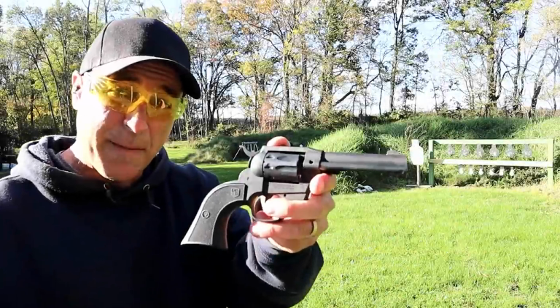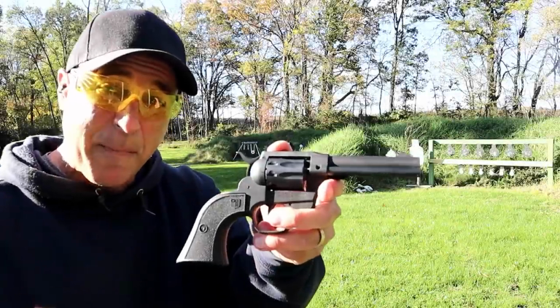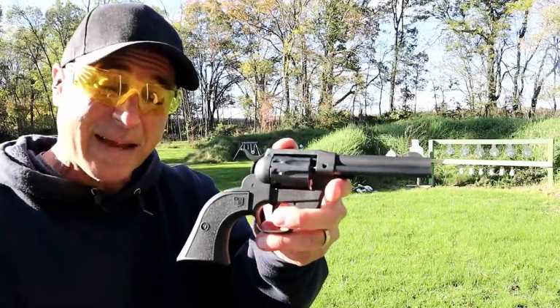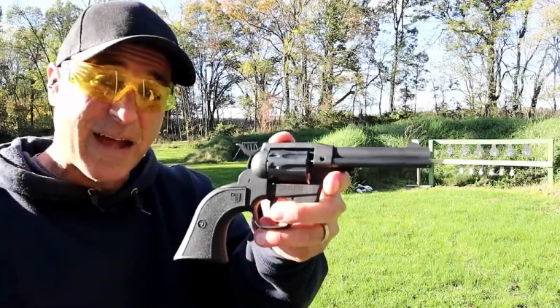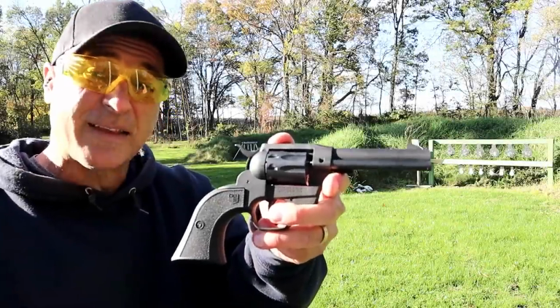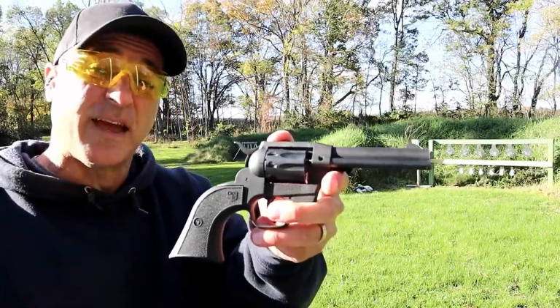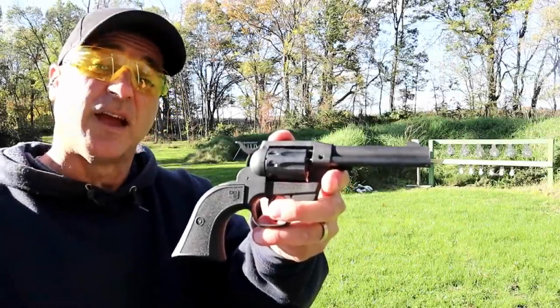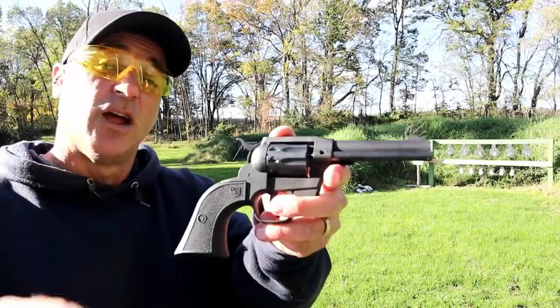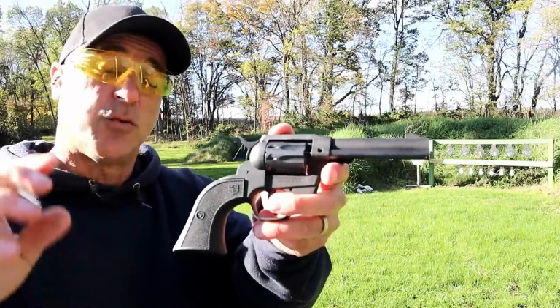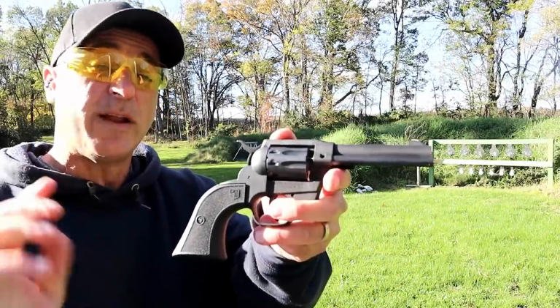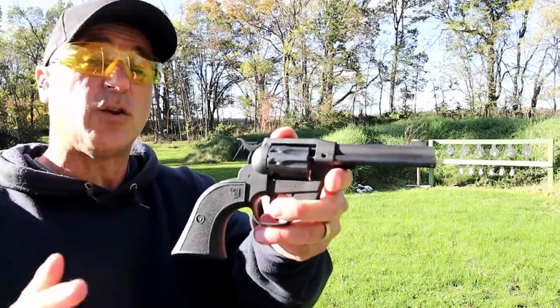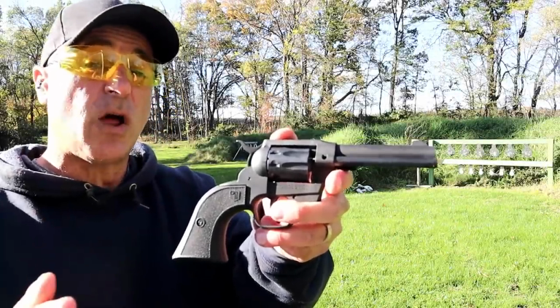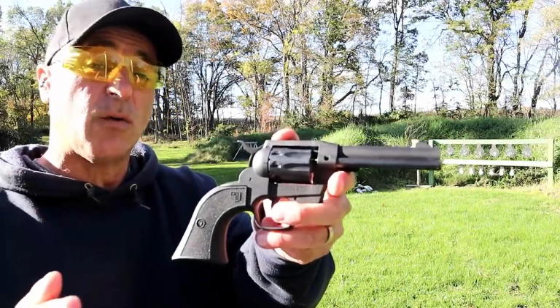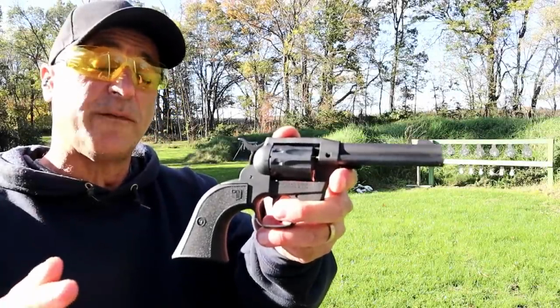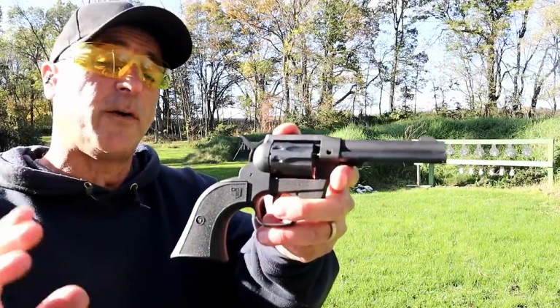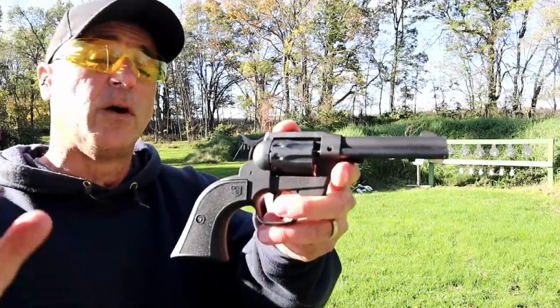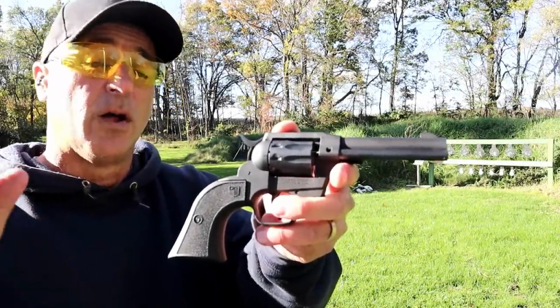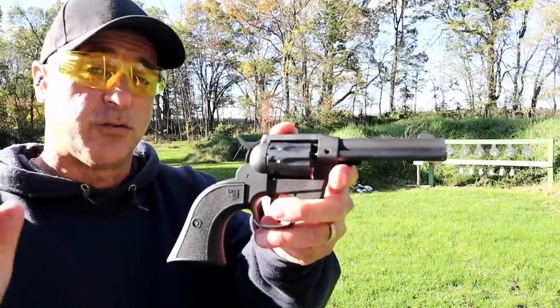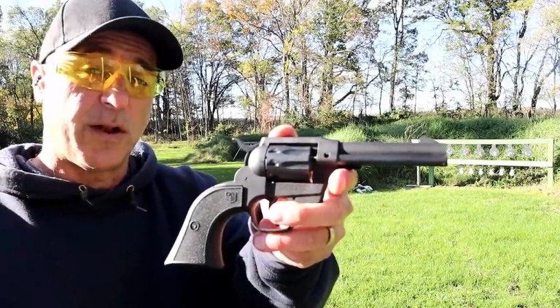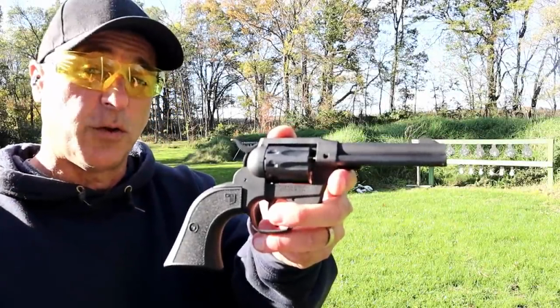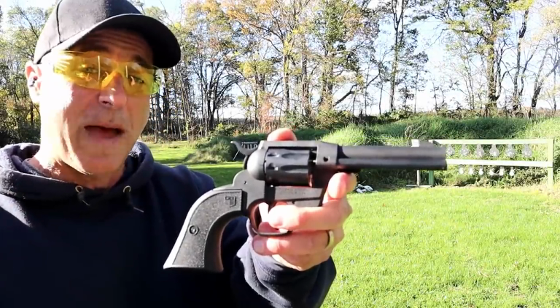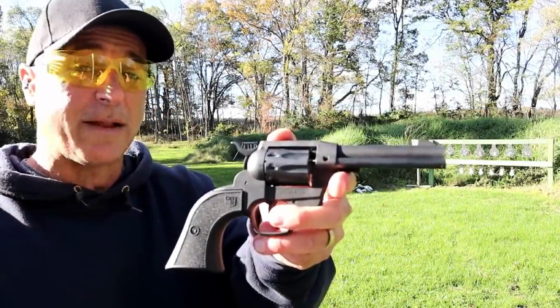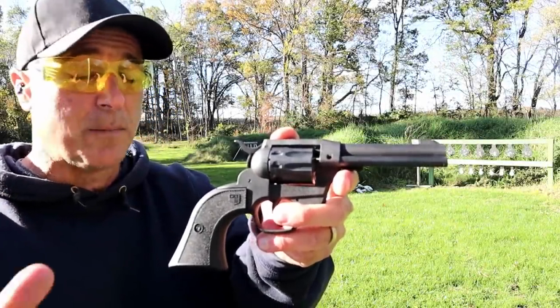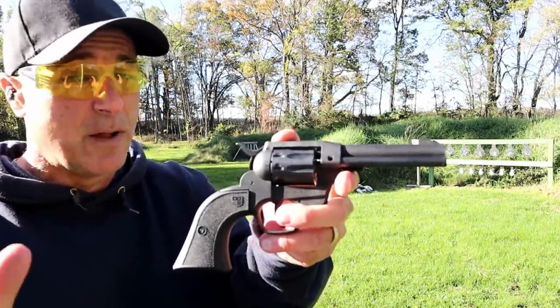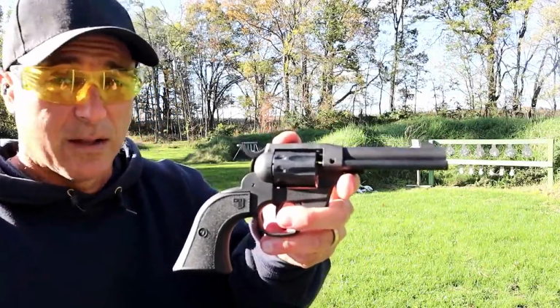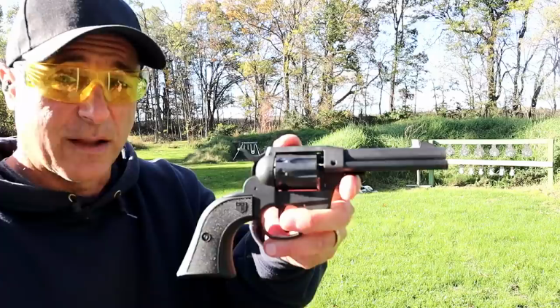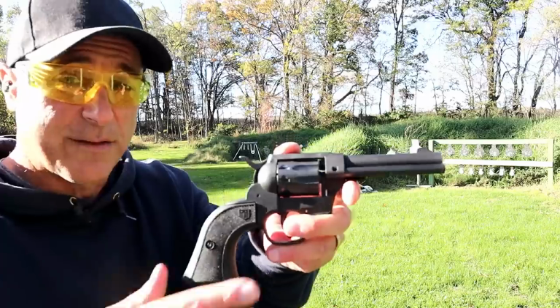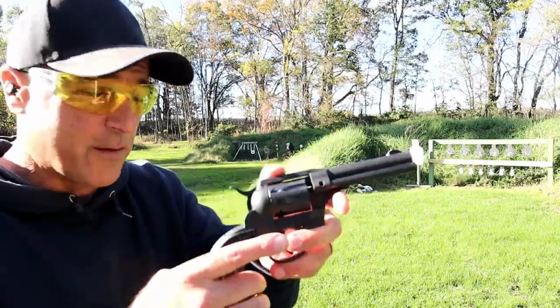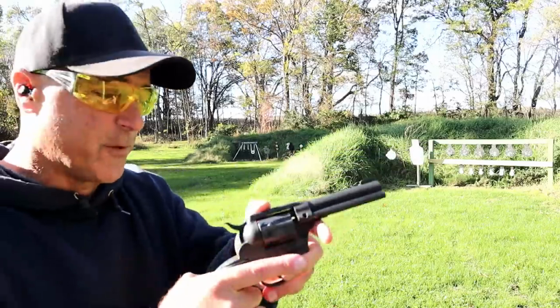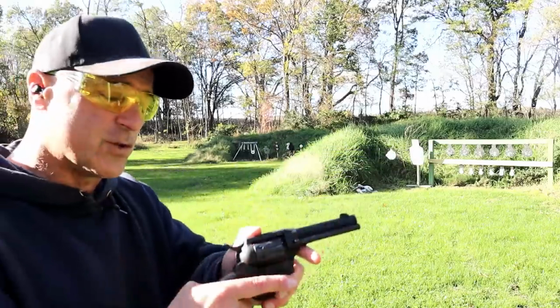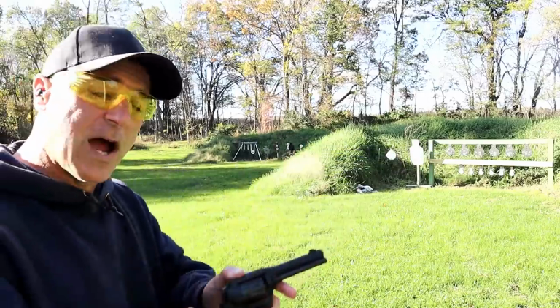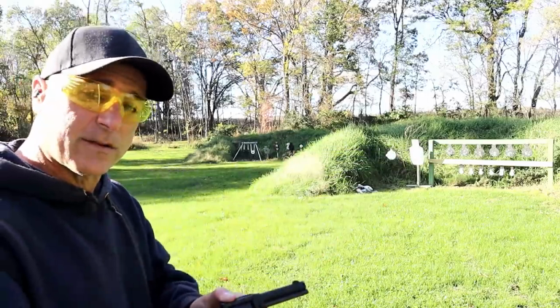Diamondback Sidekick, 22 long rifle, 22 magnum — let's take a few shots.